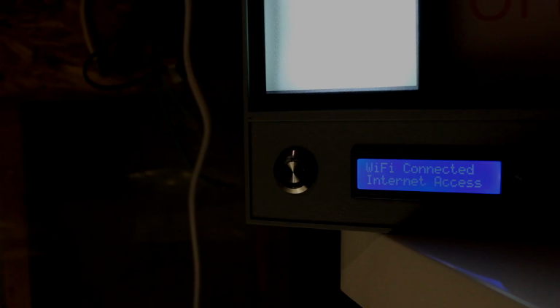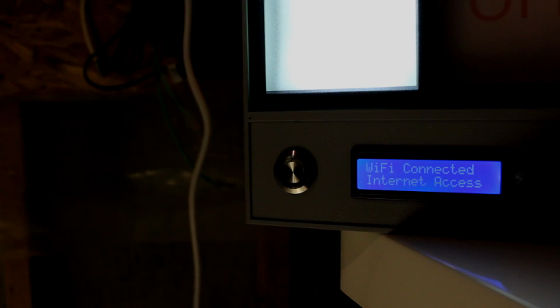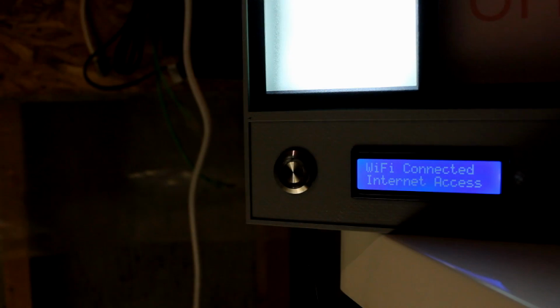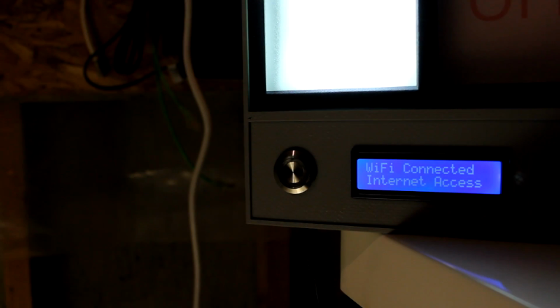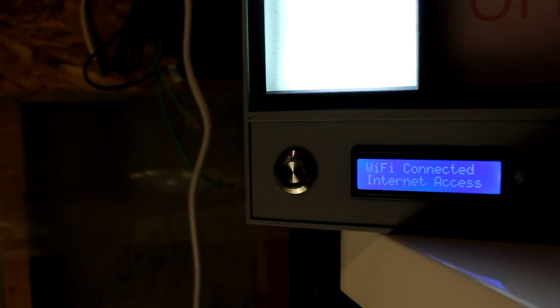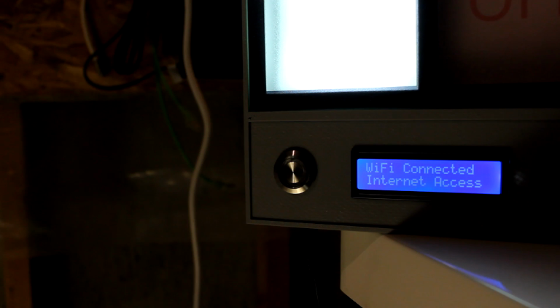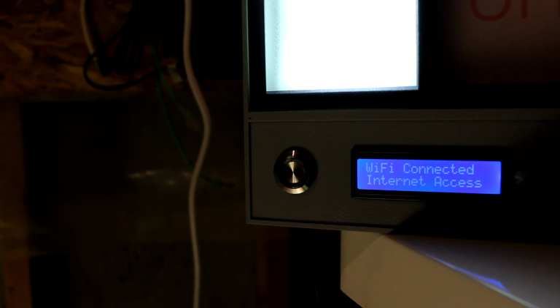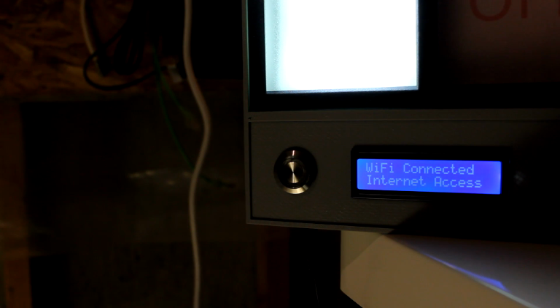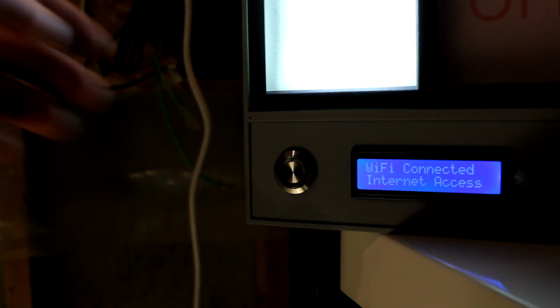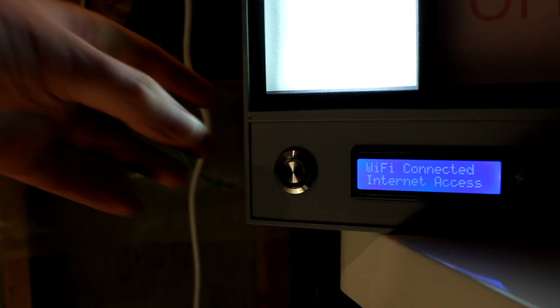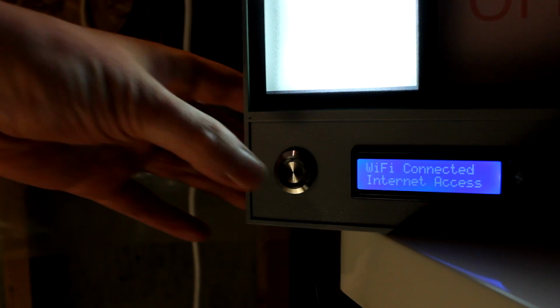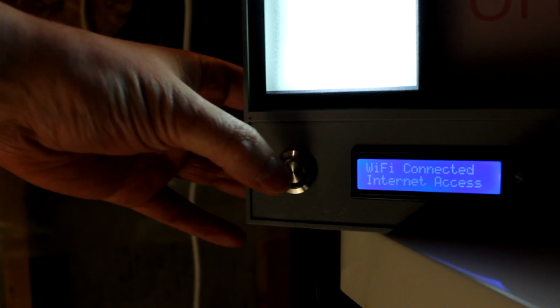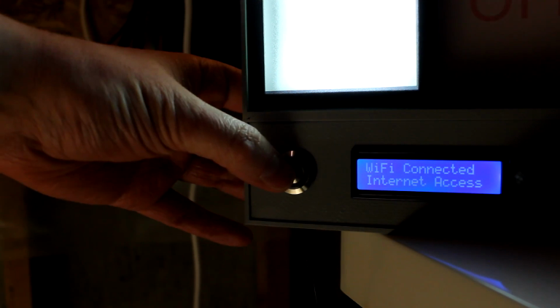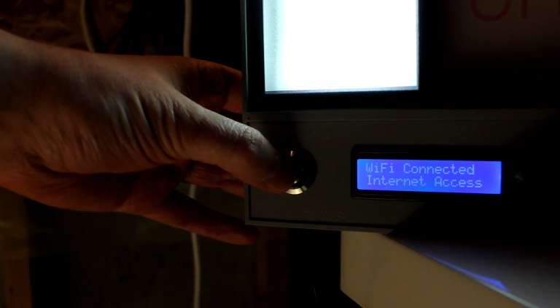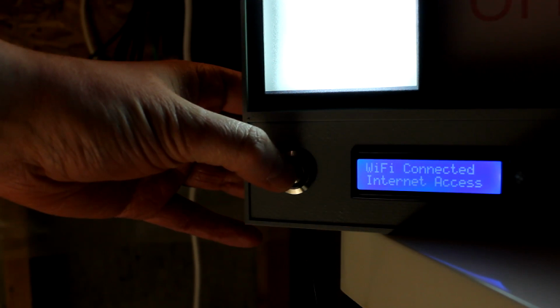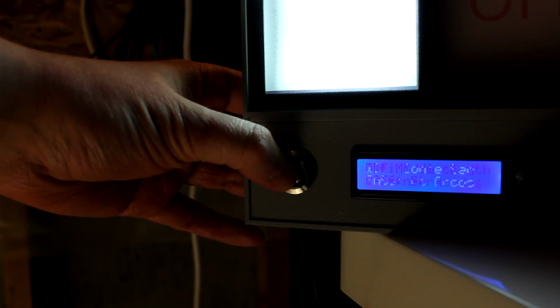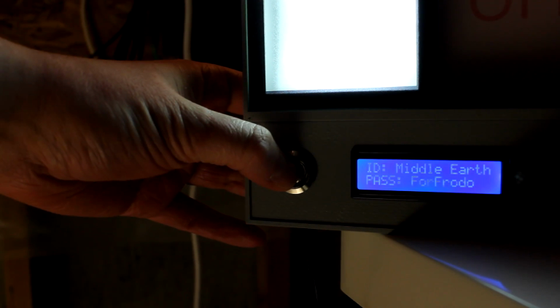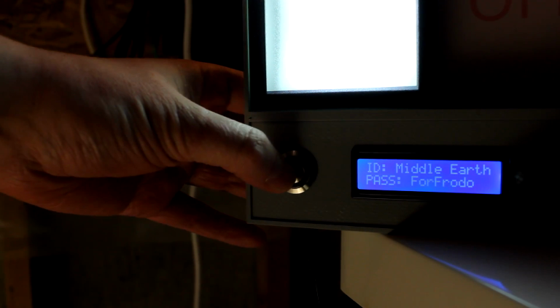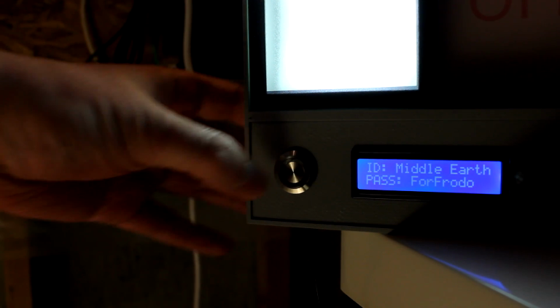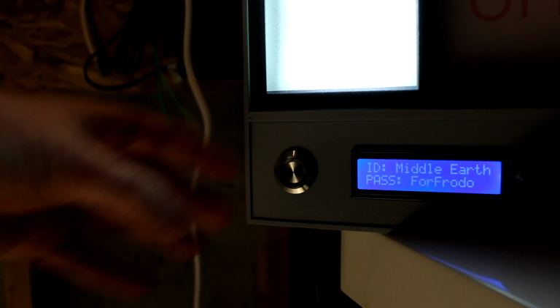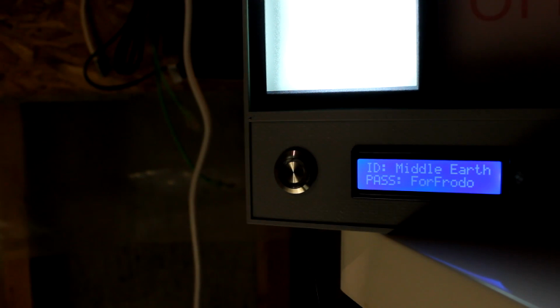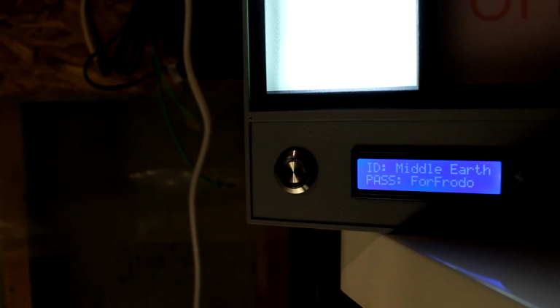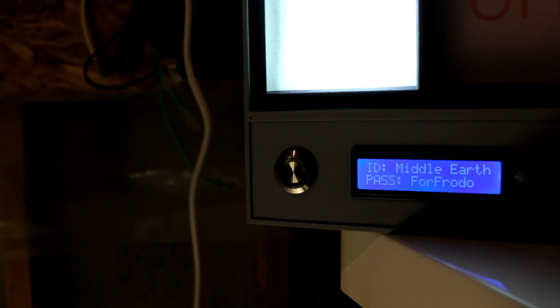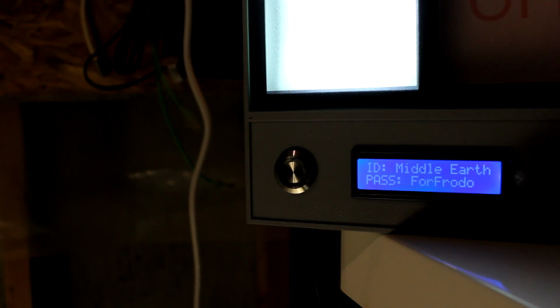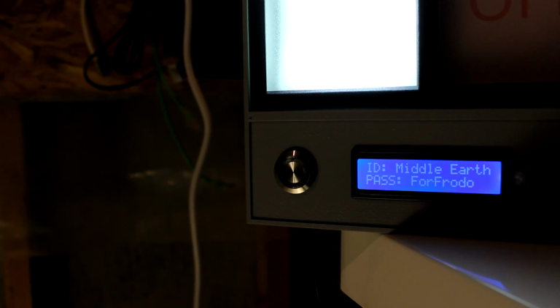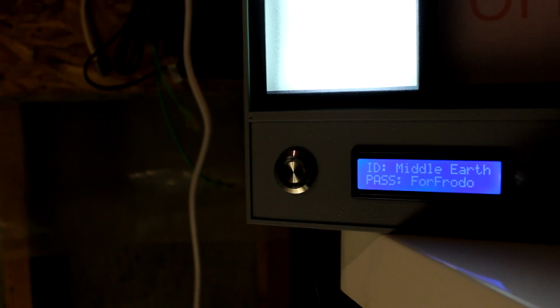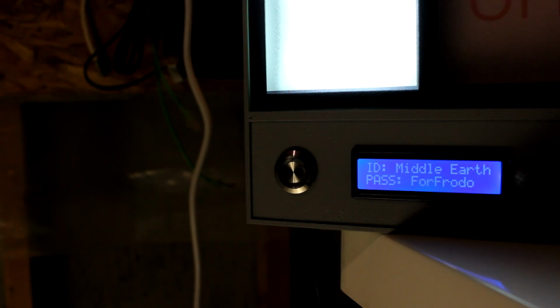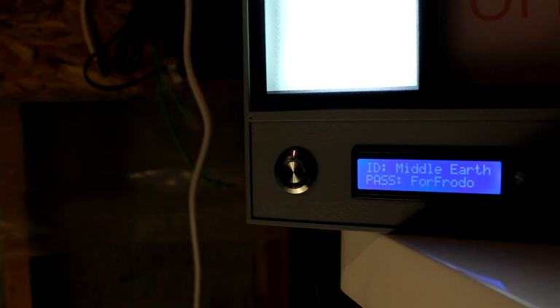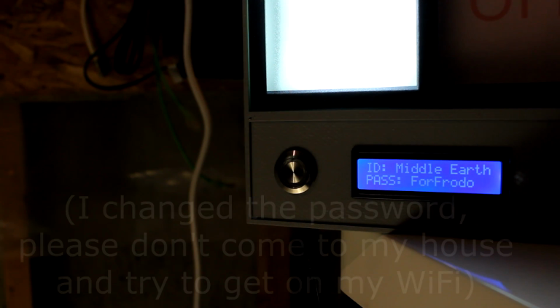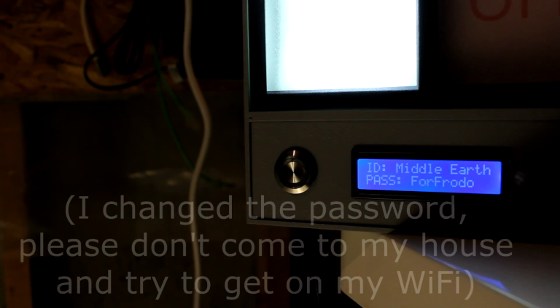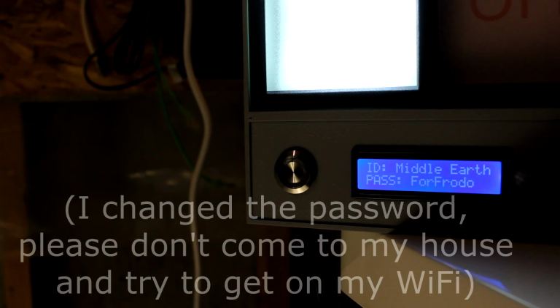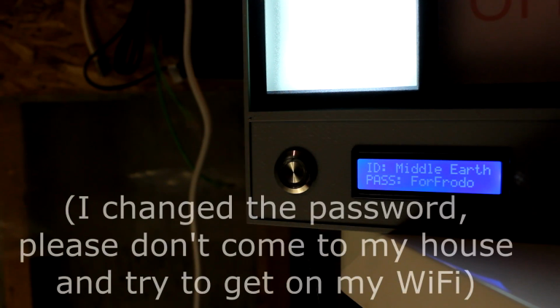Besides telling you whether or not your Wi-Fi is on, a button press also lists your Wi-Fi network name and passwords for guests to use.